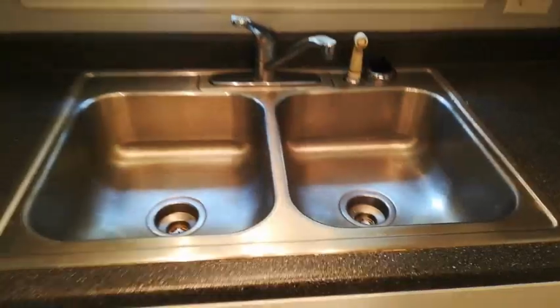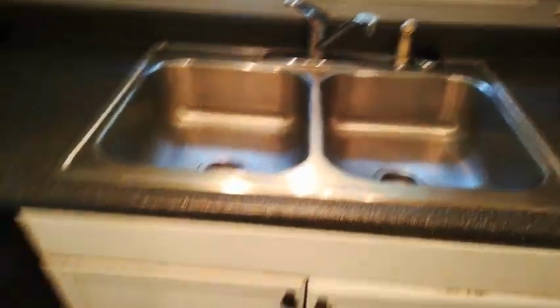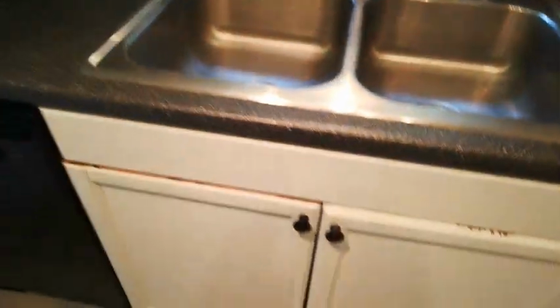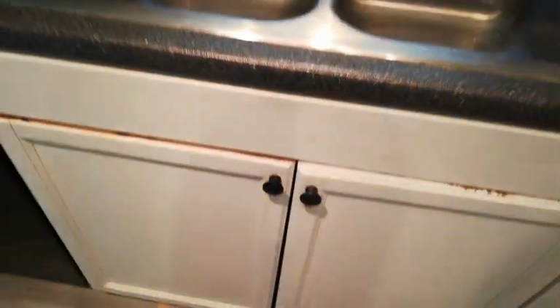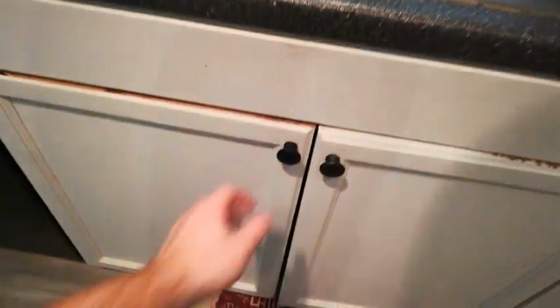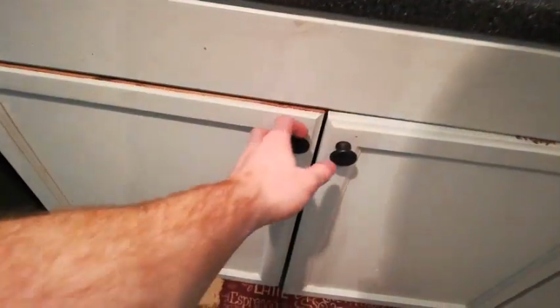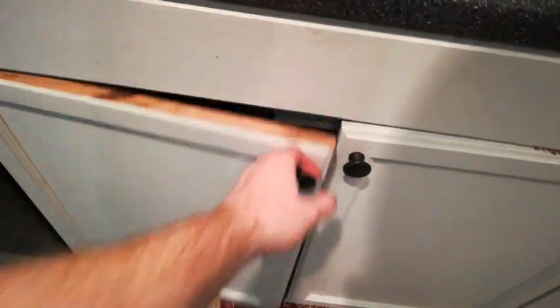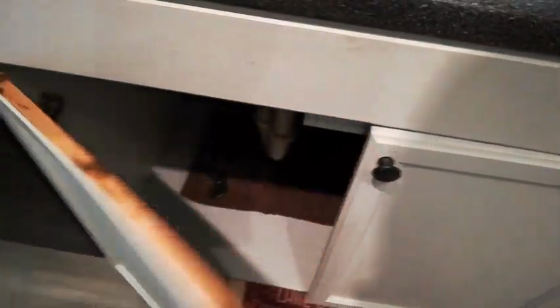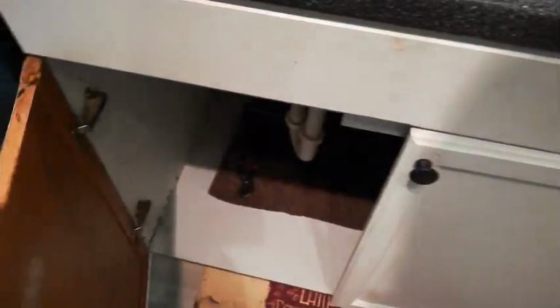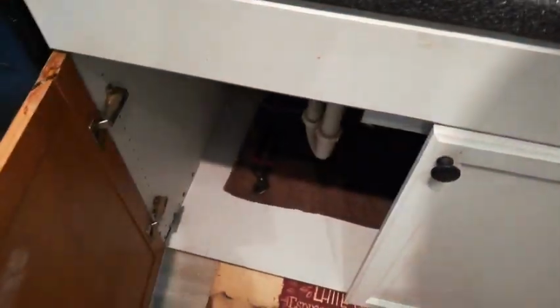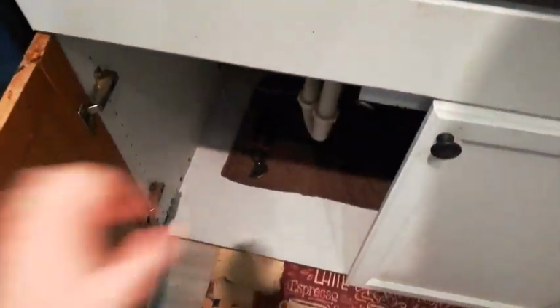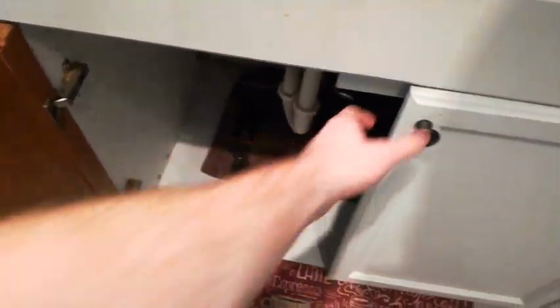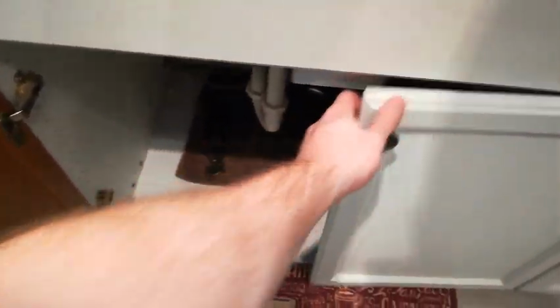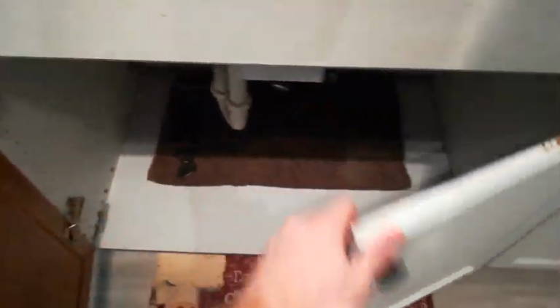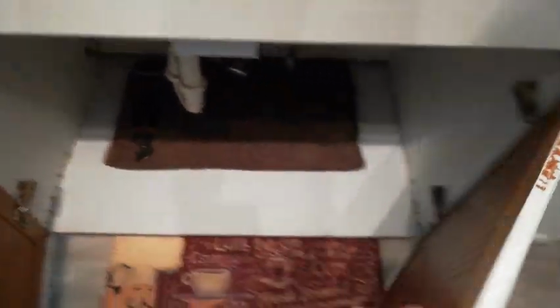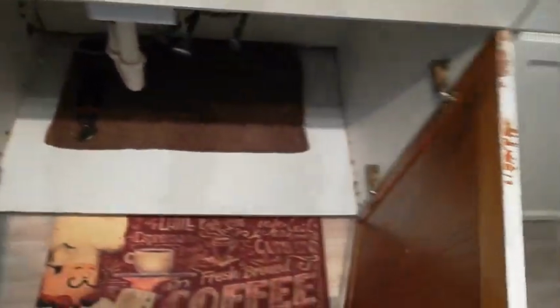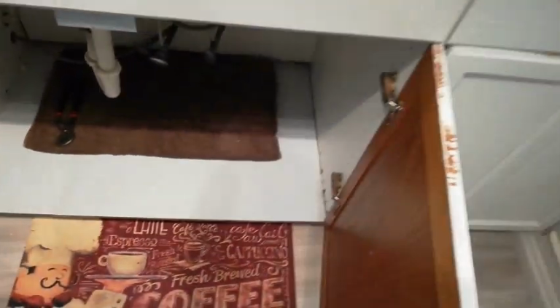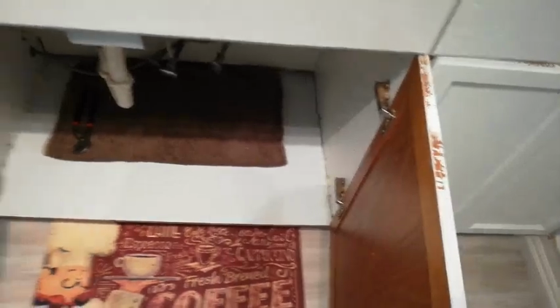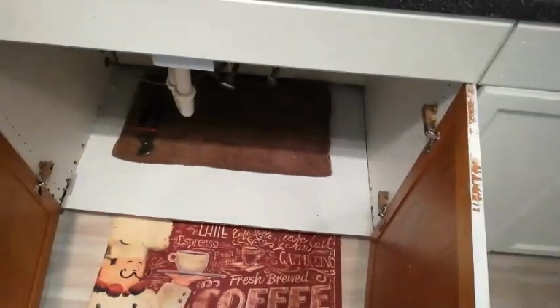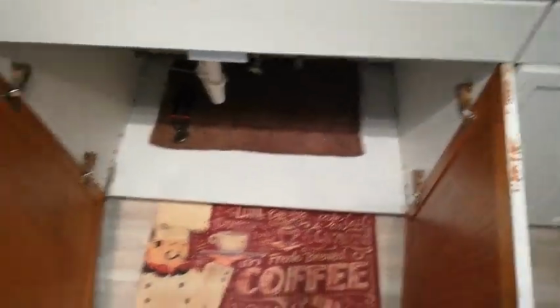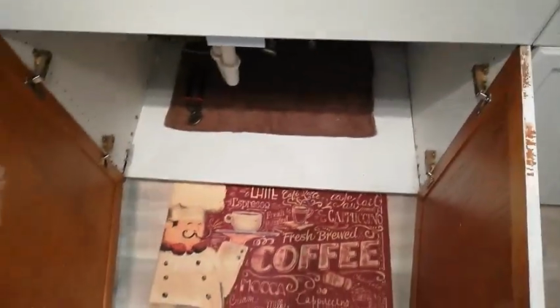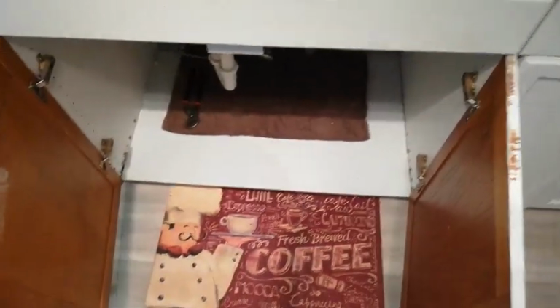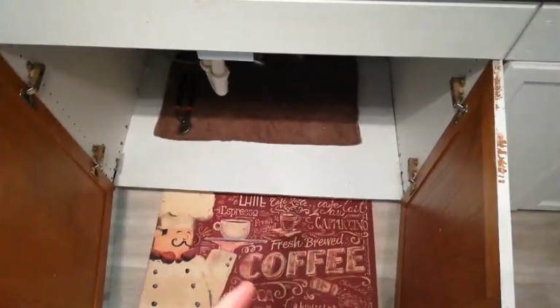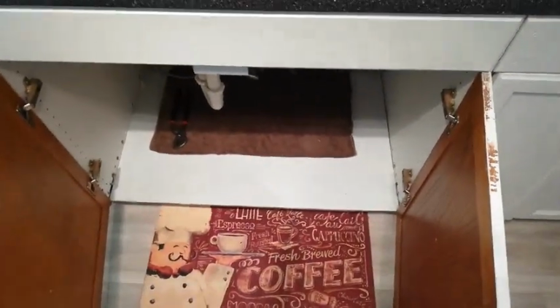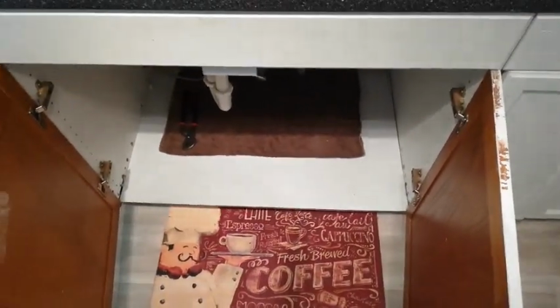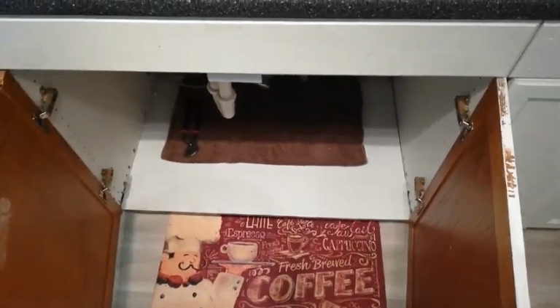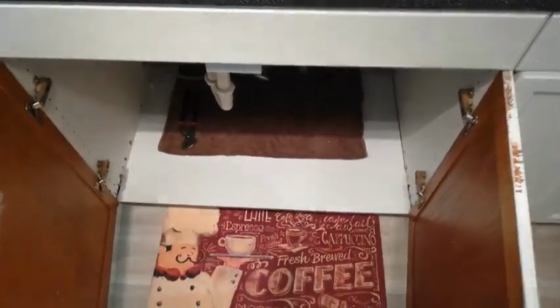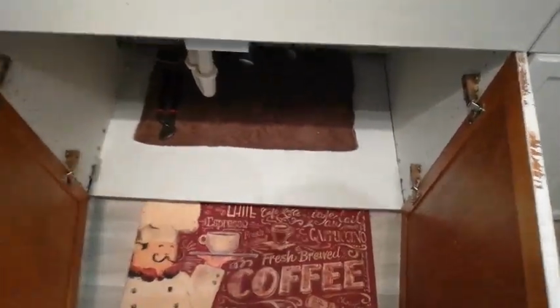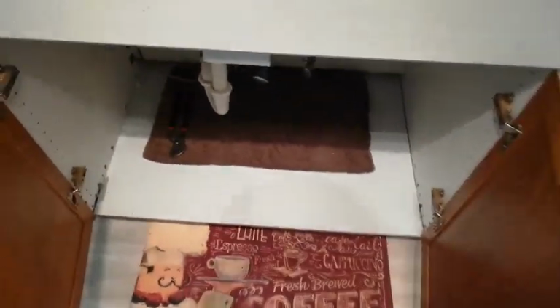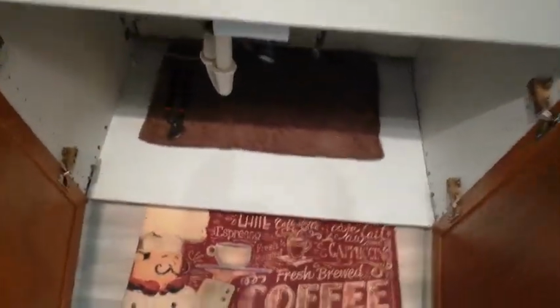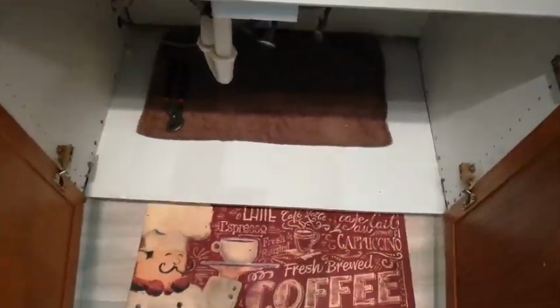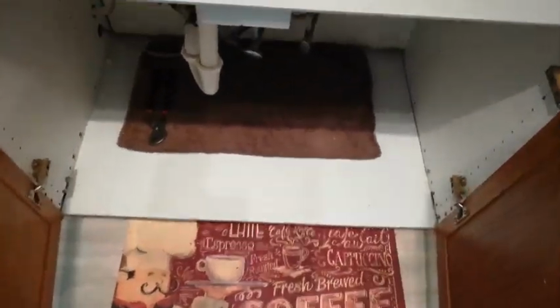First thing you need to do whenever you're messing with plumbing is turn off the water. I'm also going to take off the doors just to allow easier access in and out.